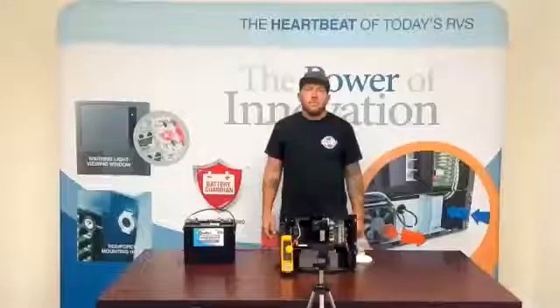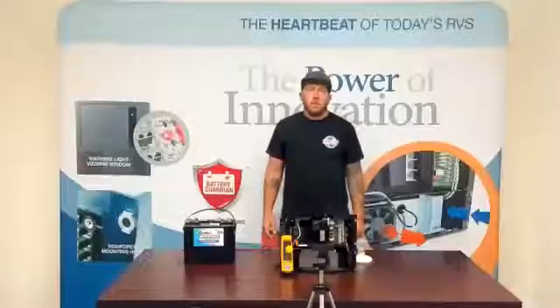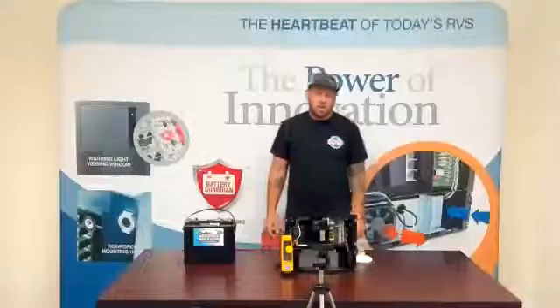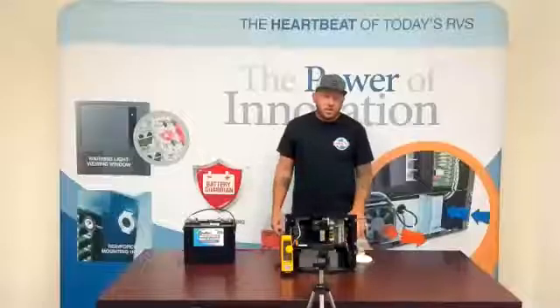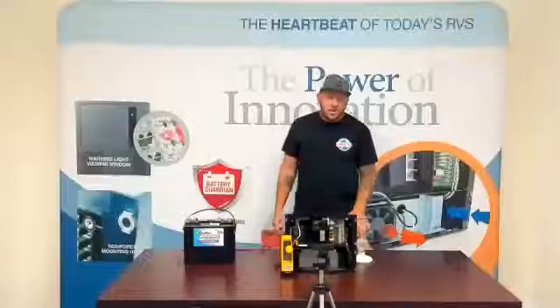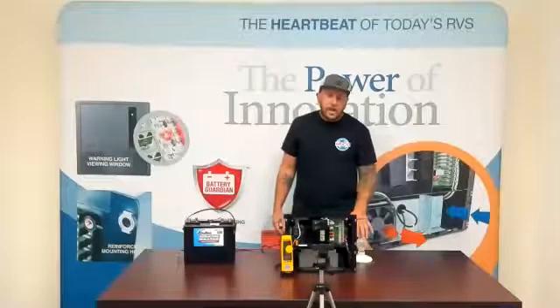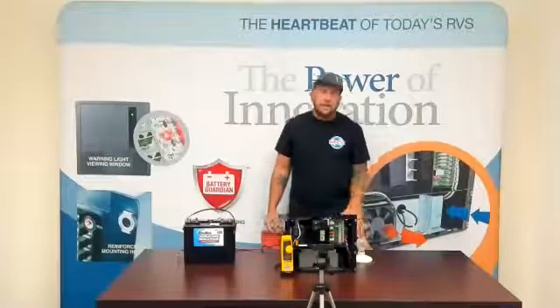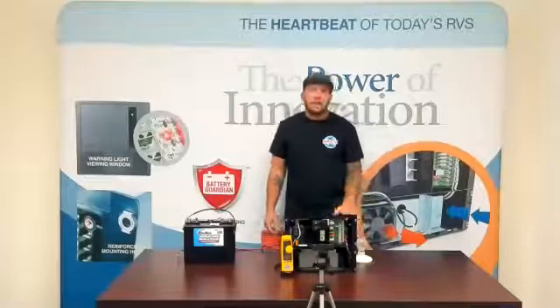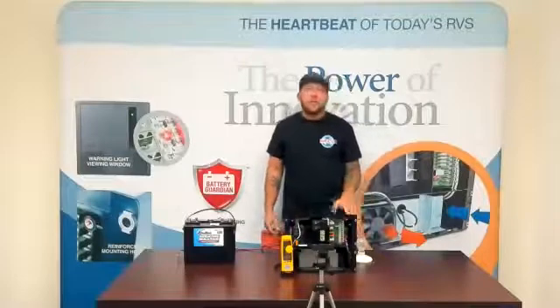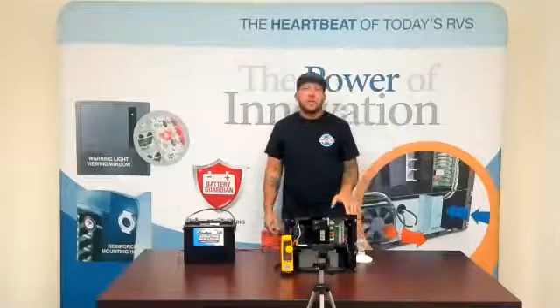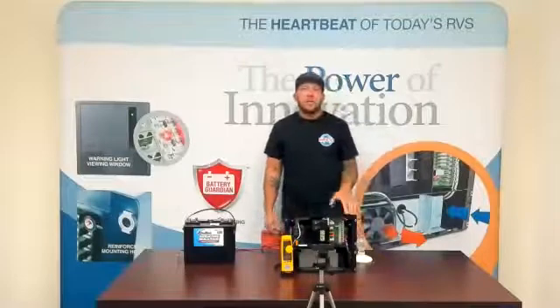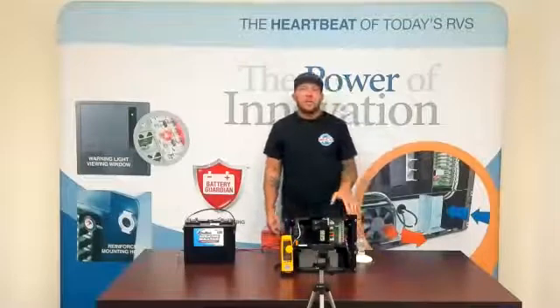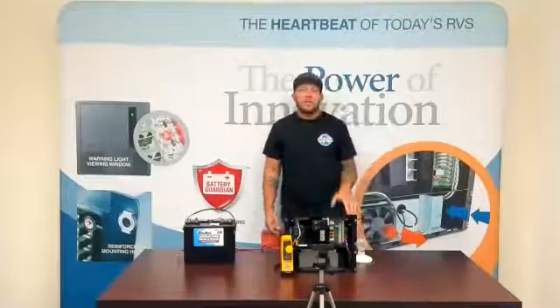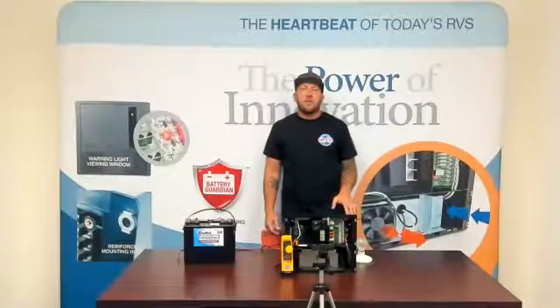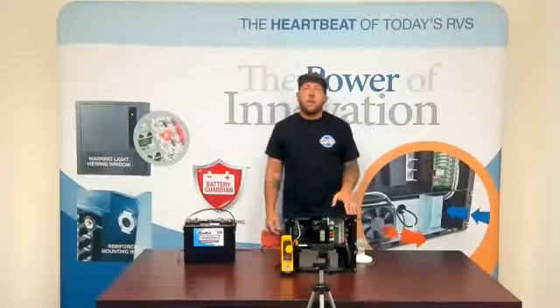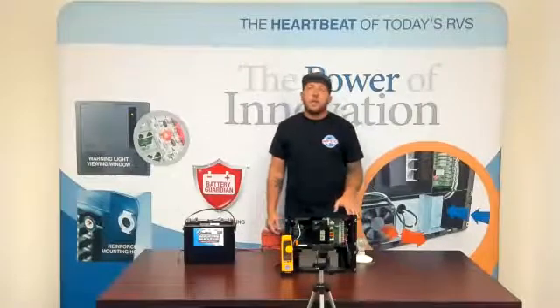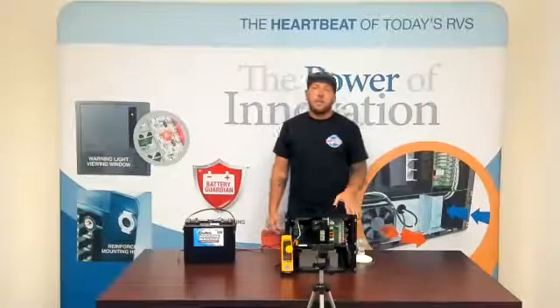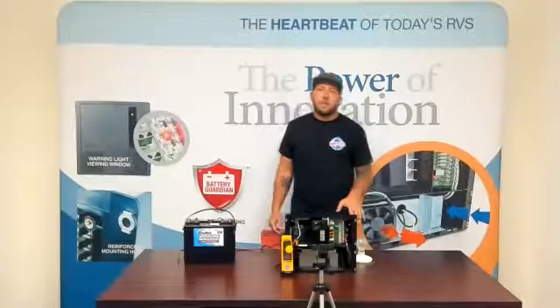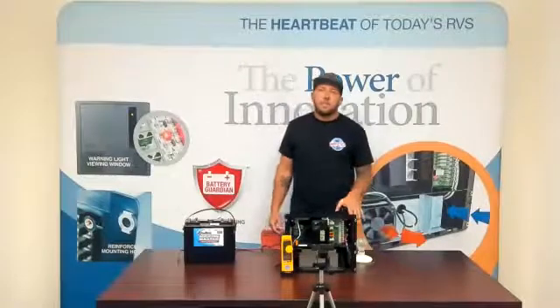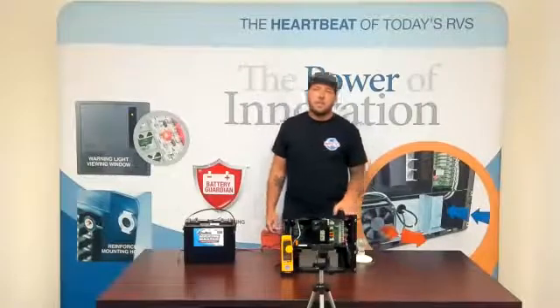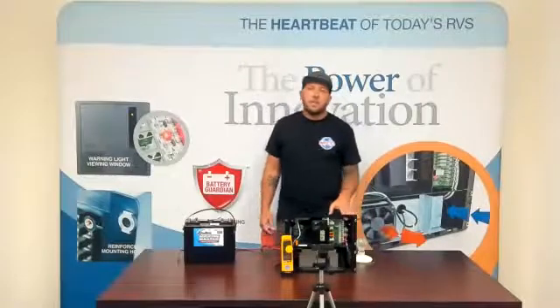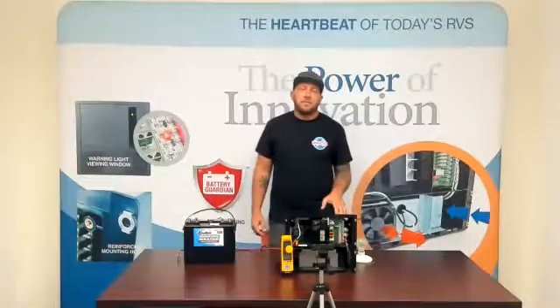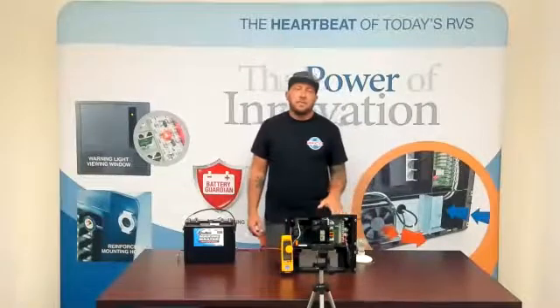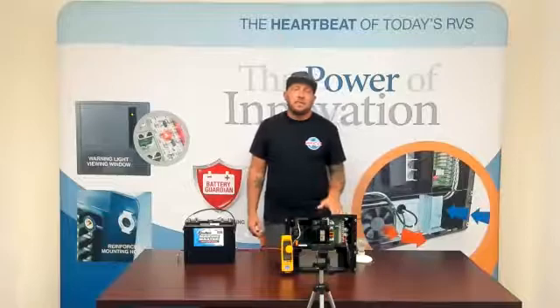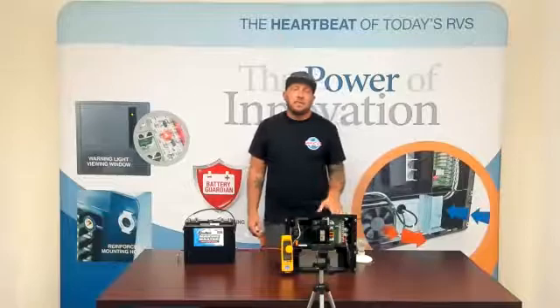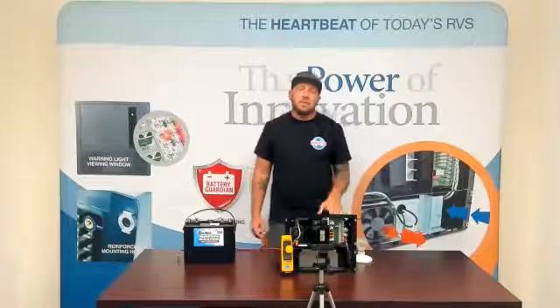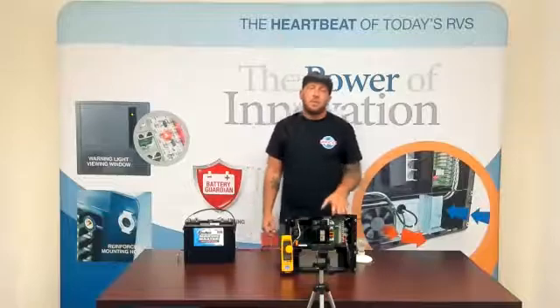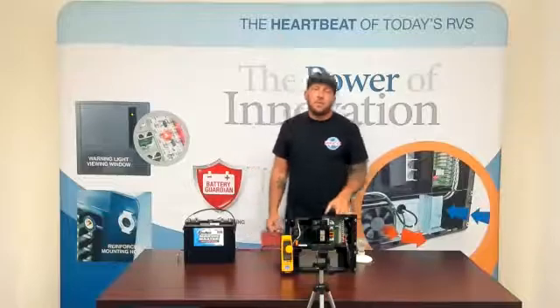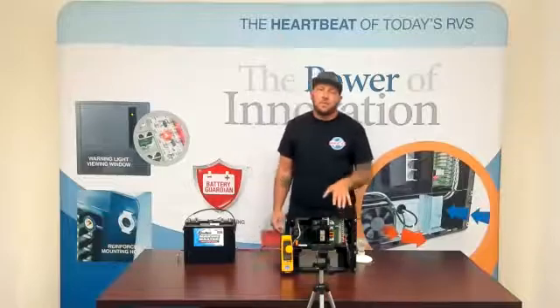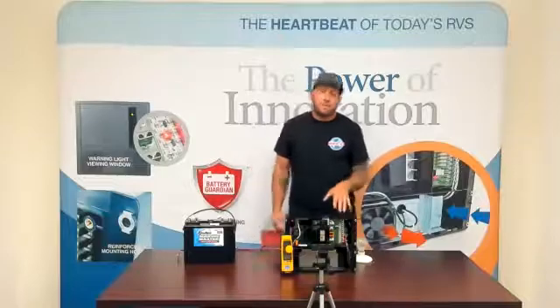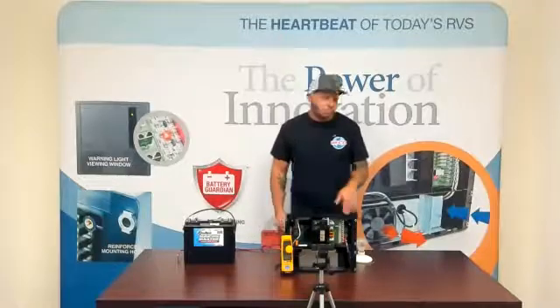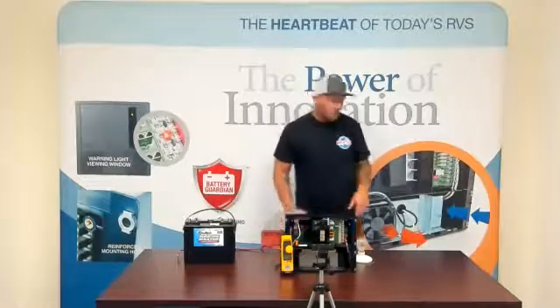Today we're going to give you a few examples of why you might be blowing some fuses on your 12-volt fuse board.